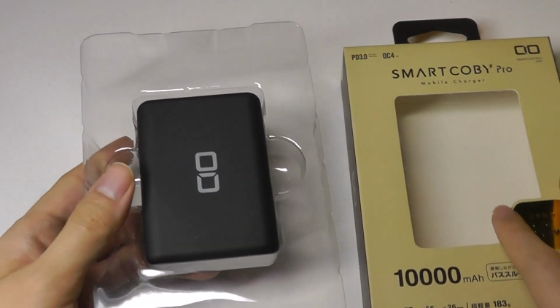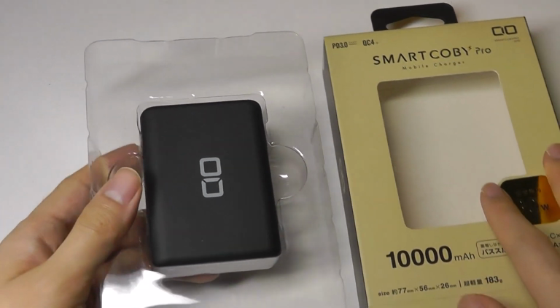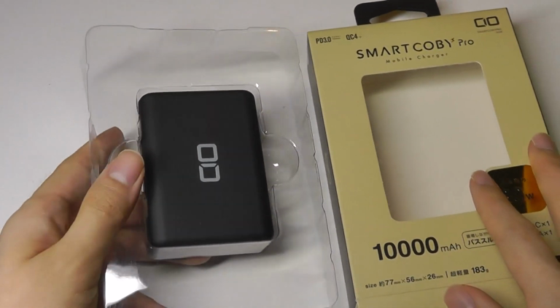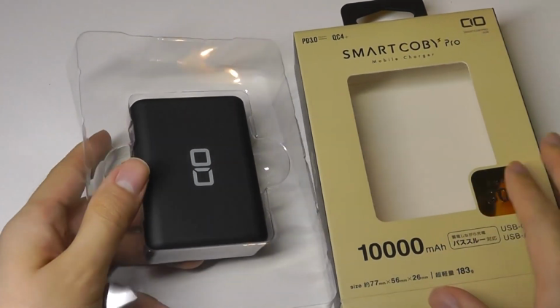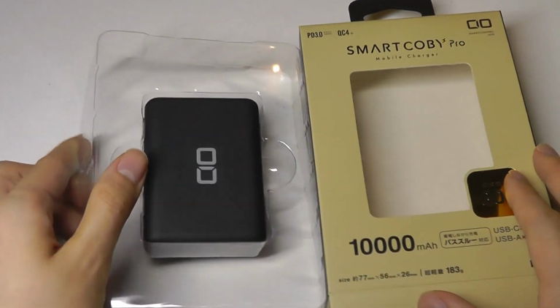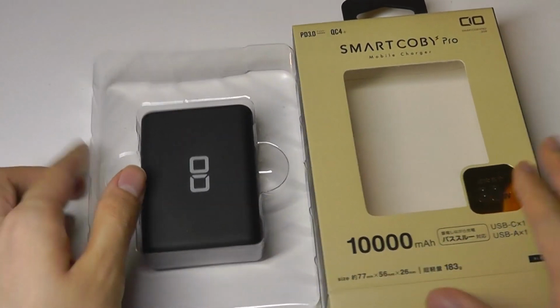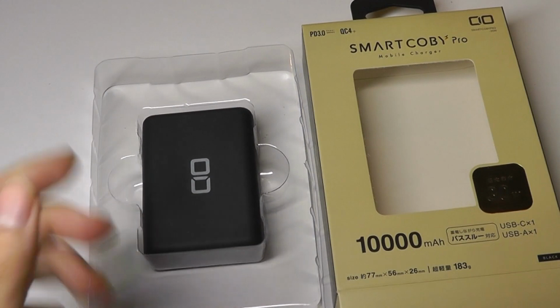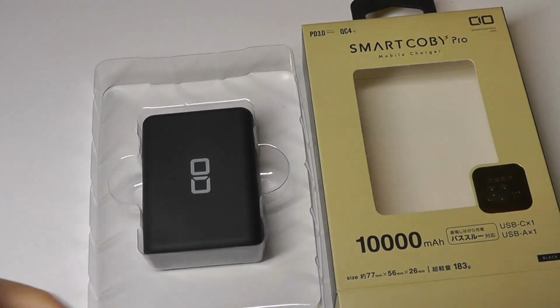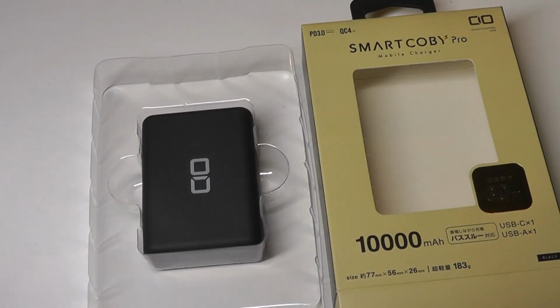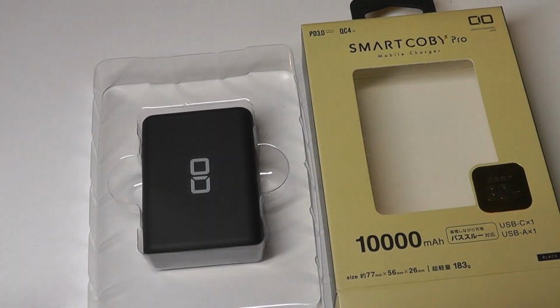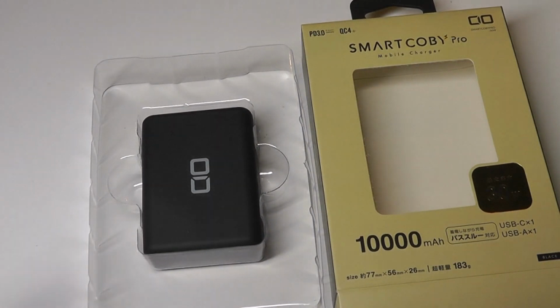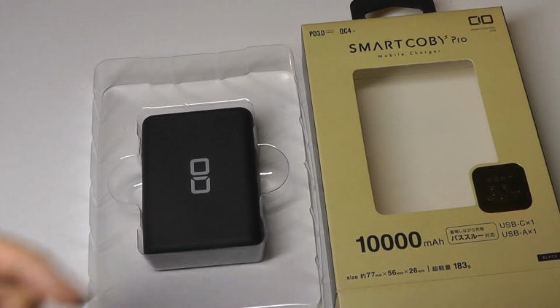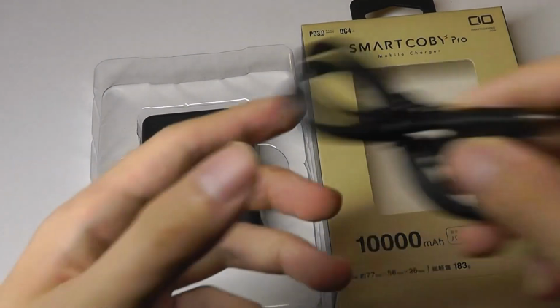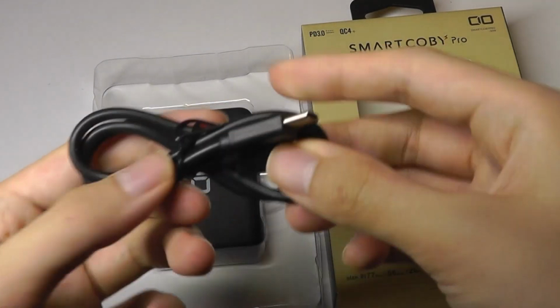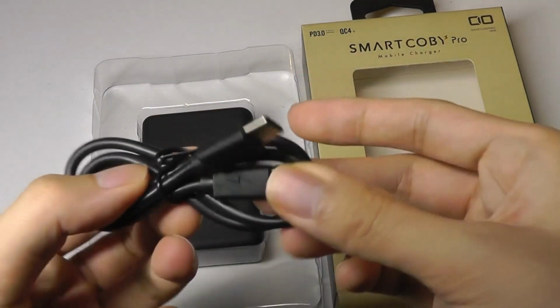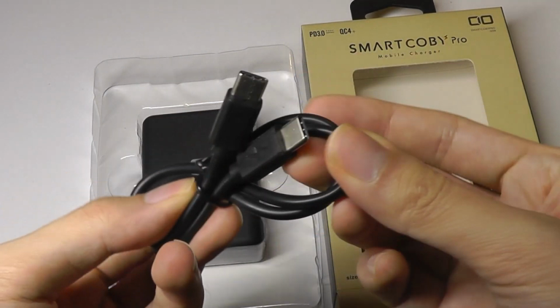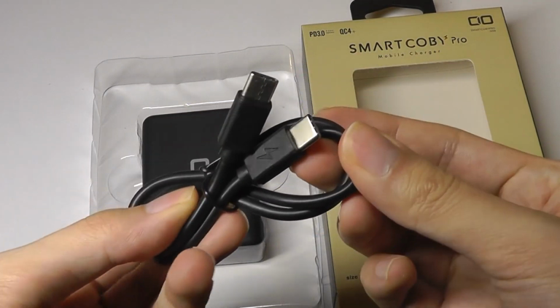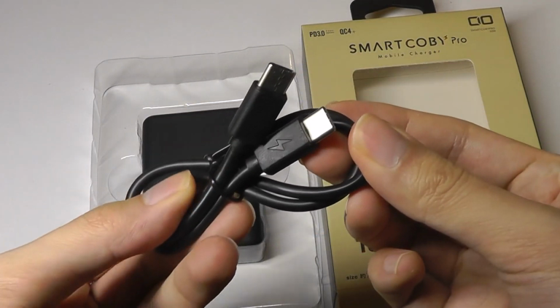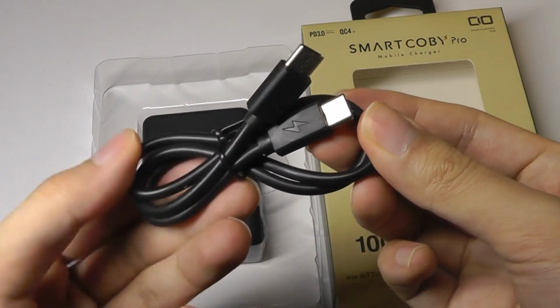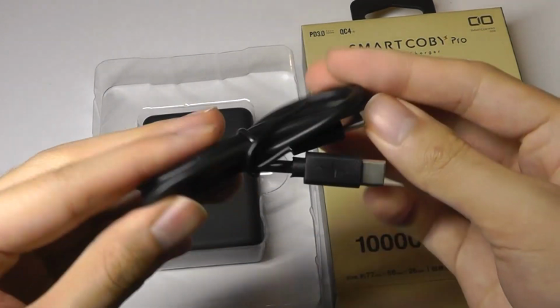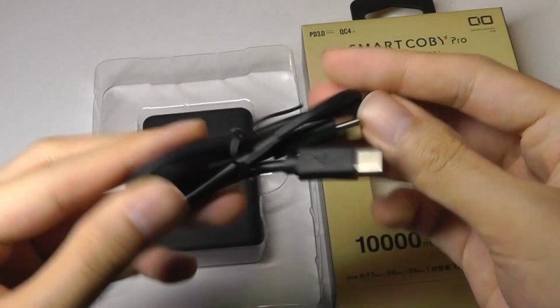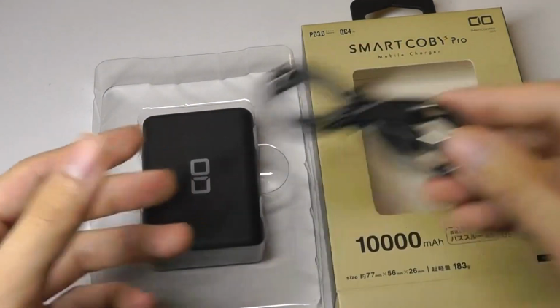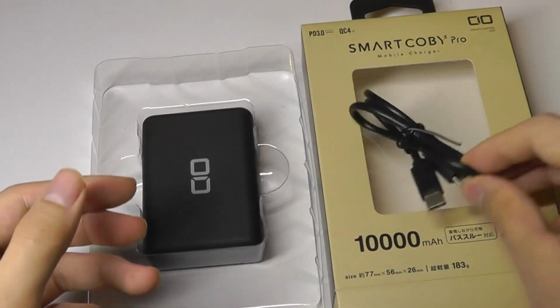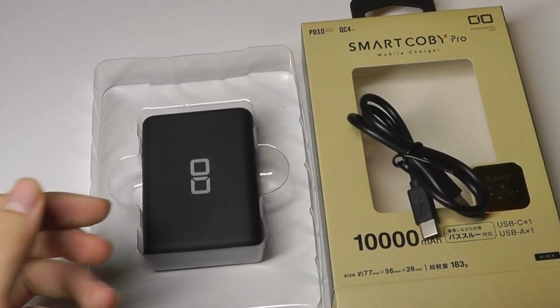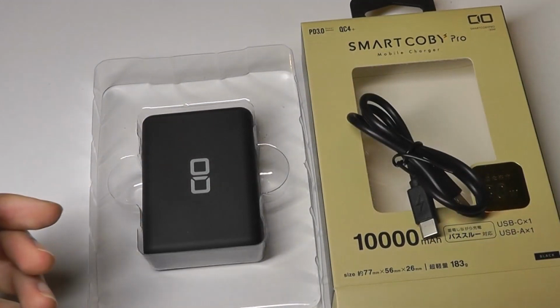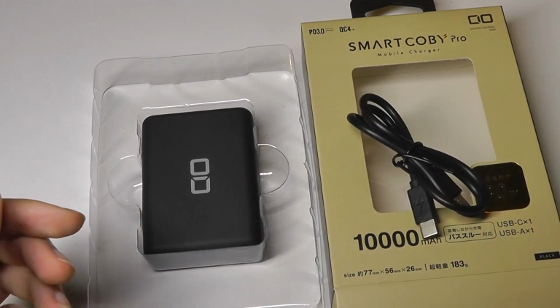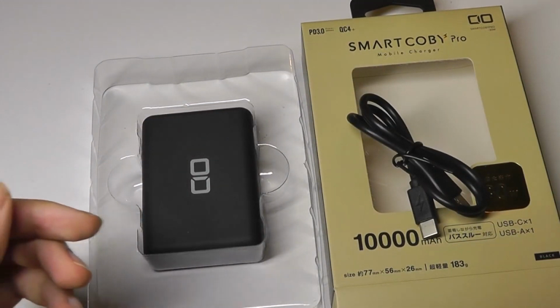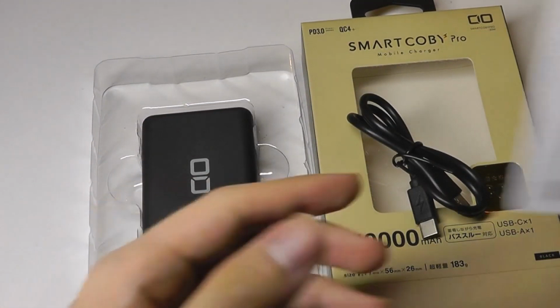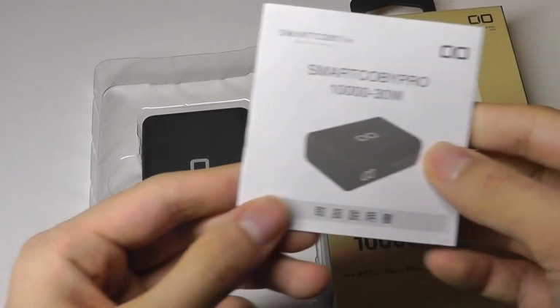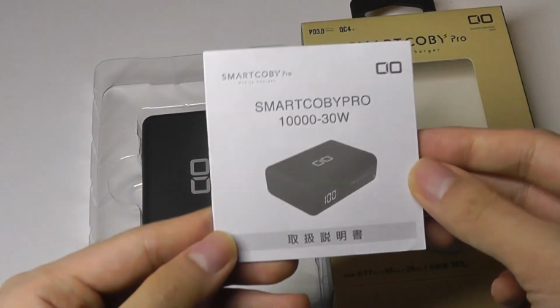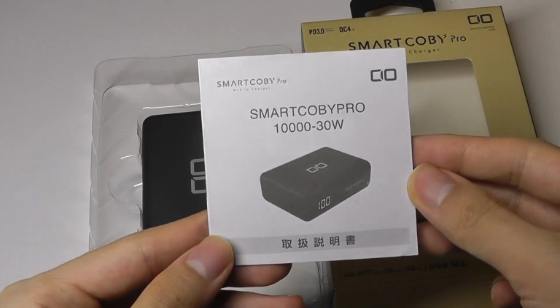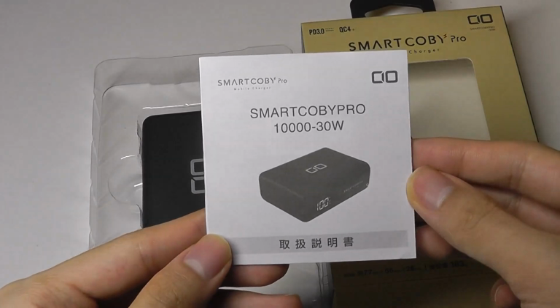Inside the box we have the SmartKobe Pro itself. Other contents include a free Type-C to Type-C cable, as well as a quick user guide.